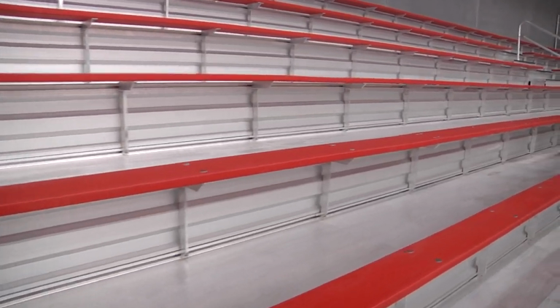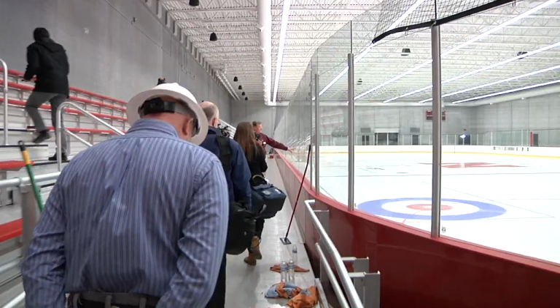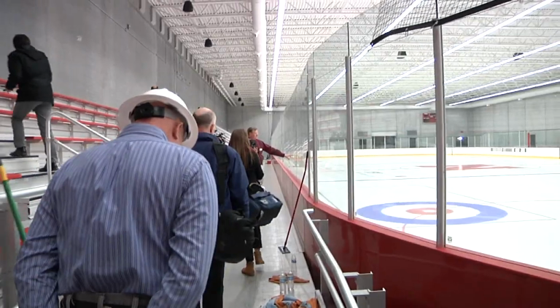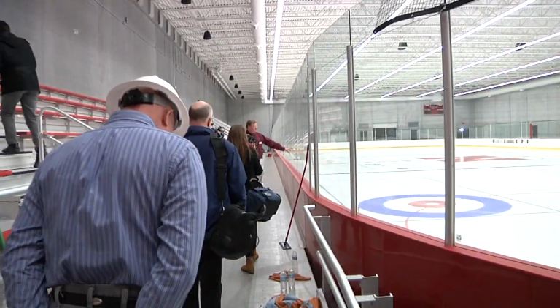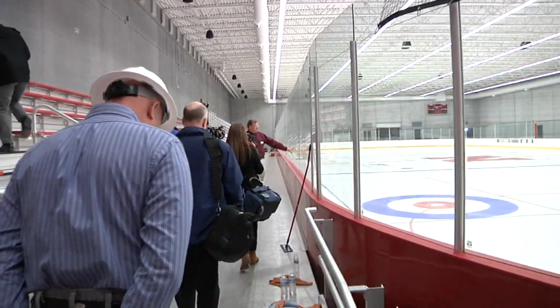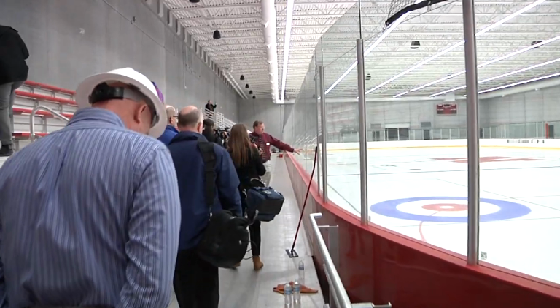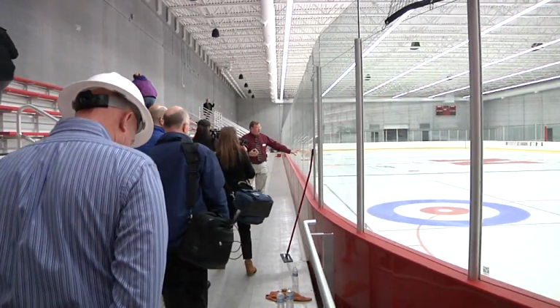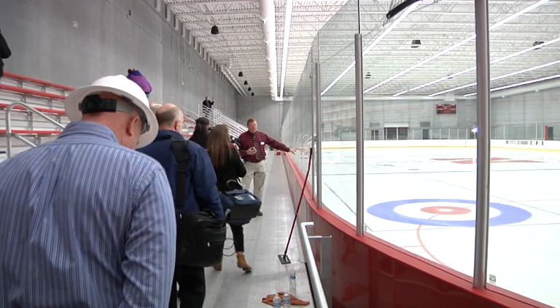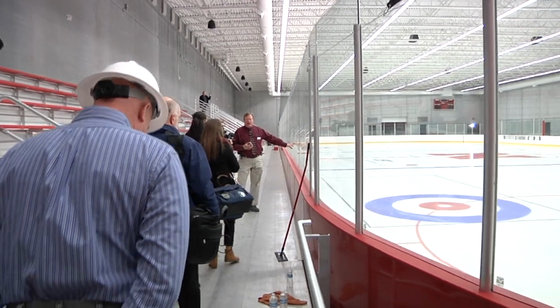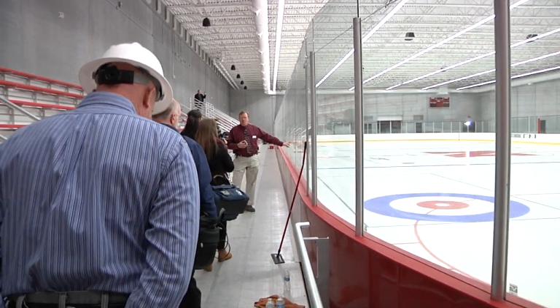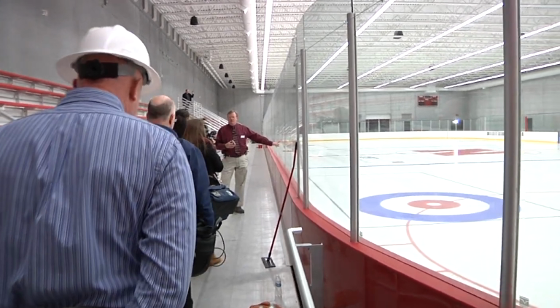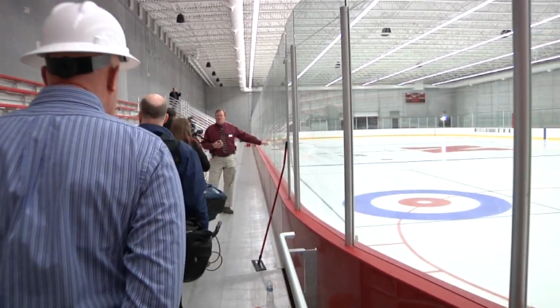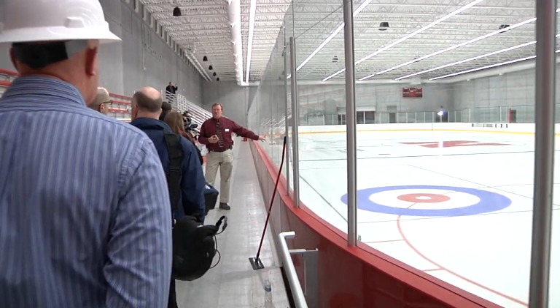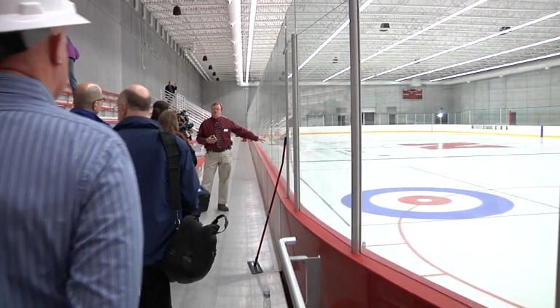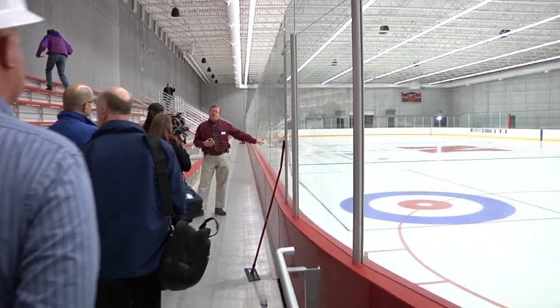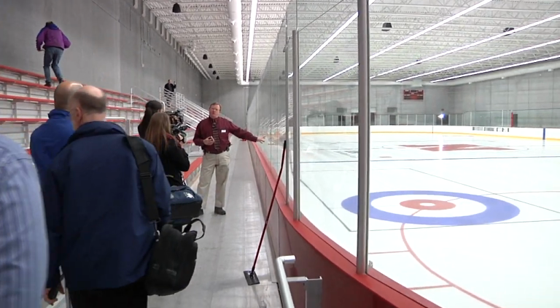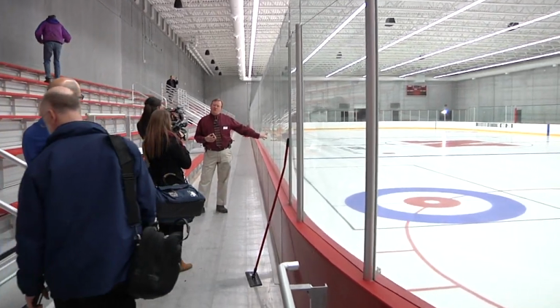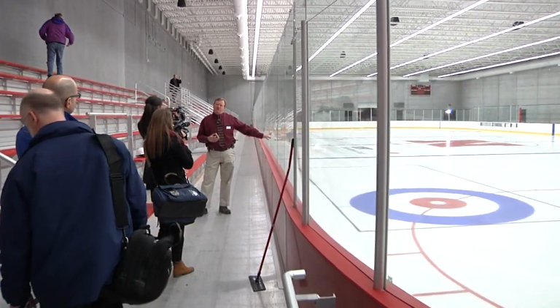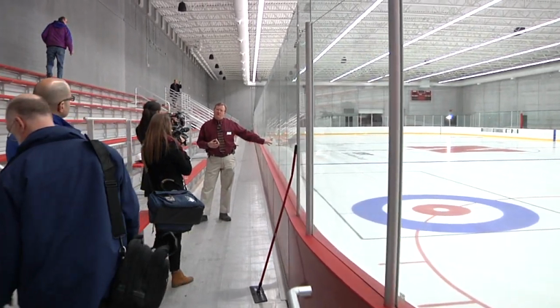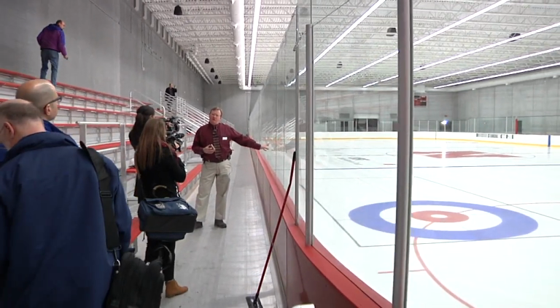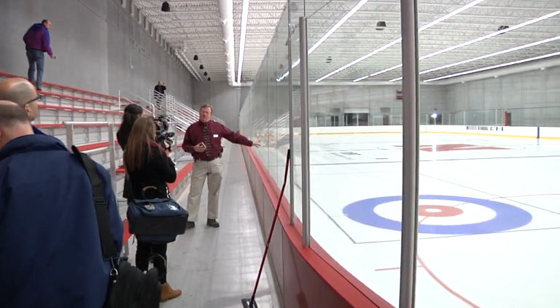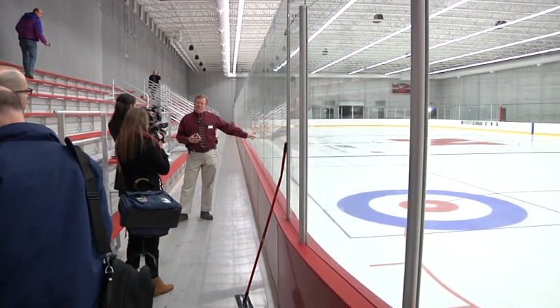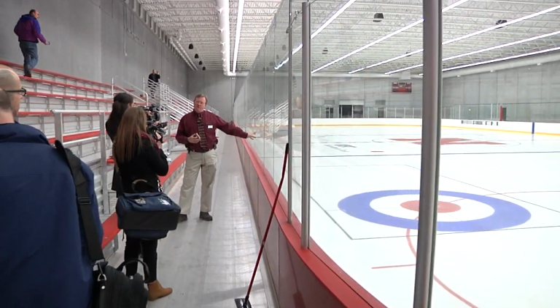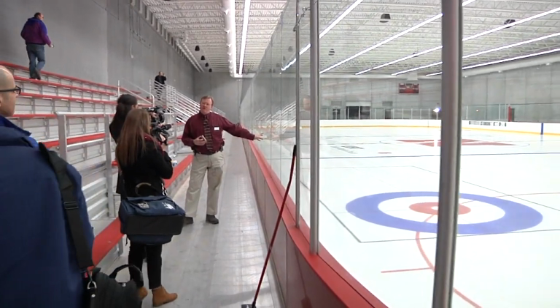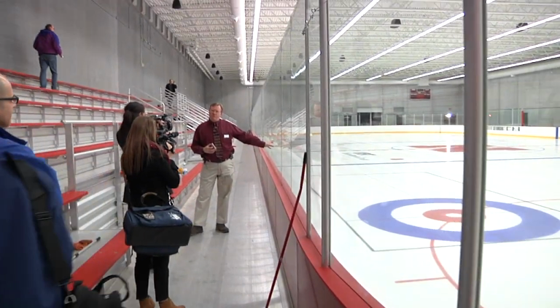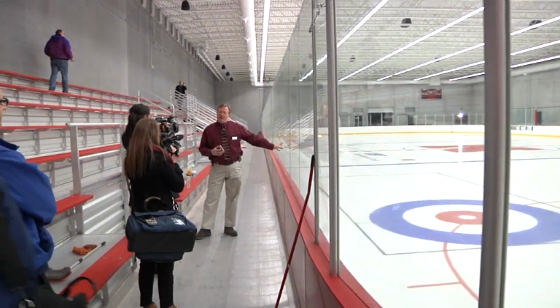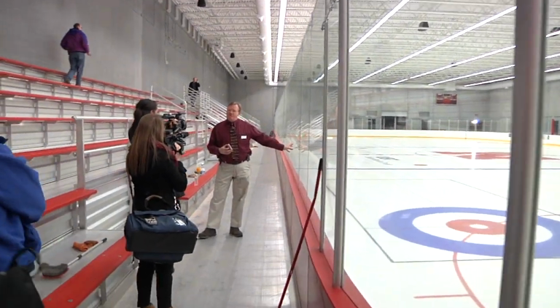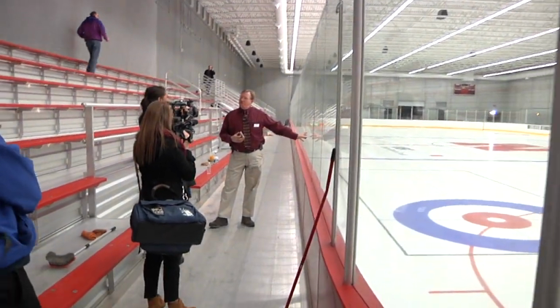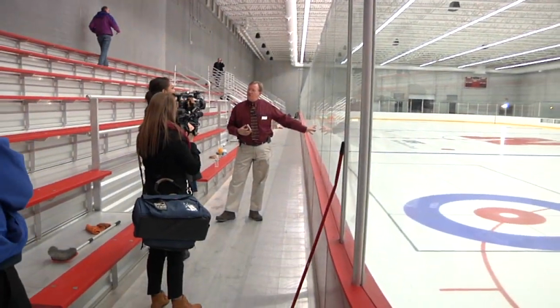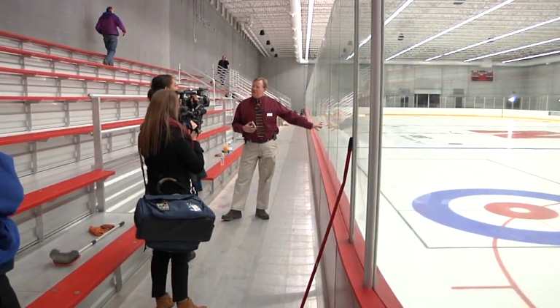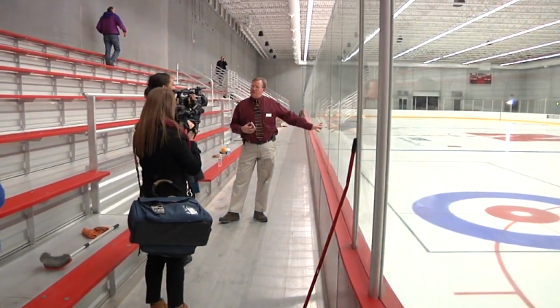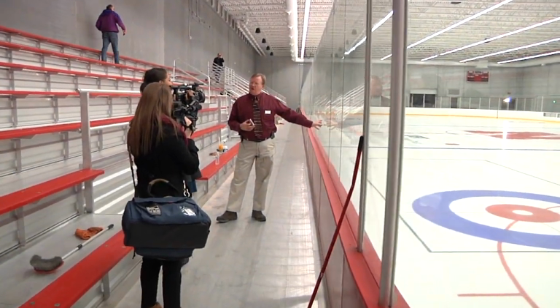These are called houses. This is for curling, for the Nebraska Curling Club.